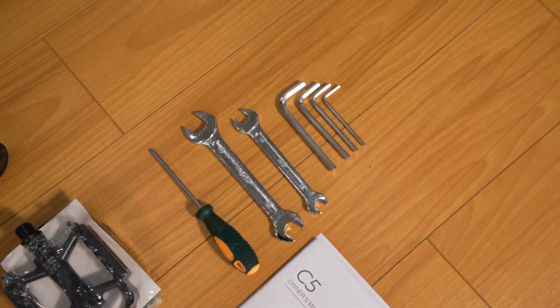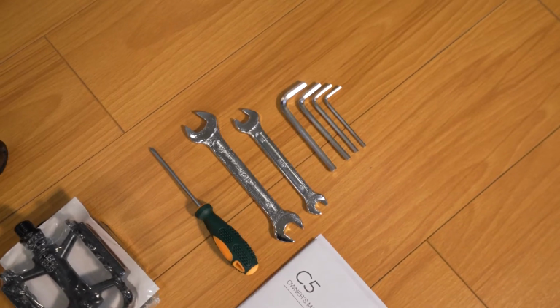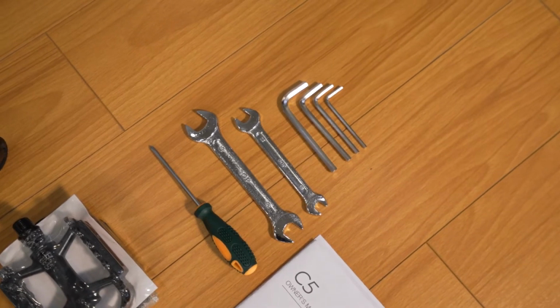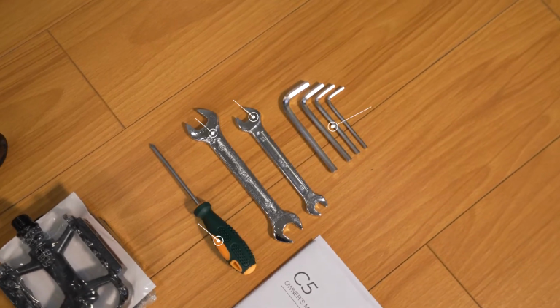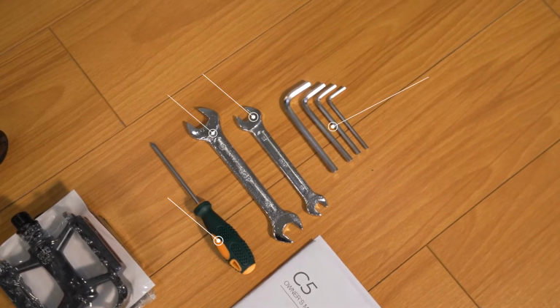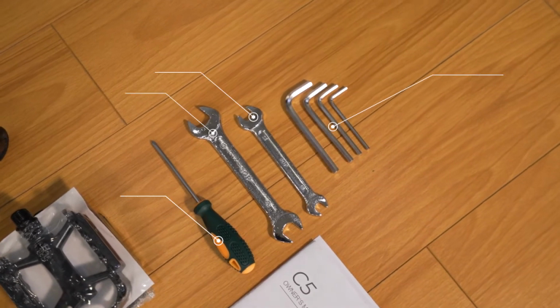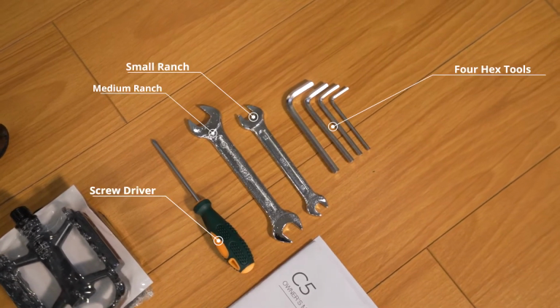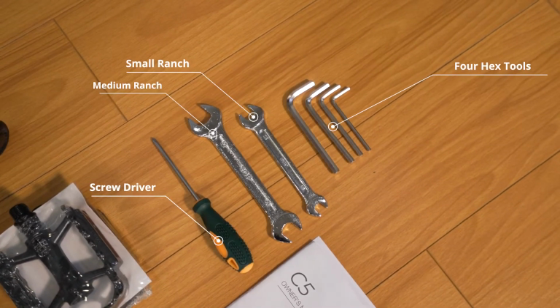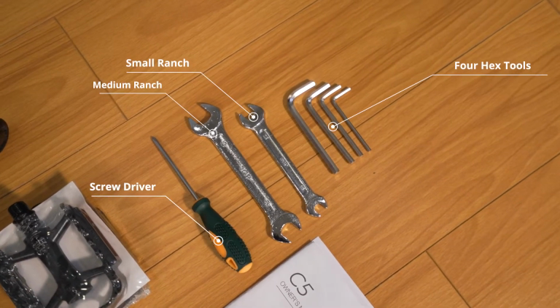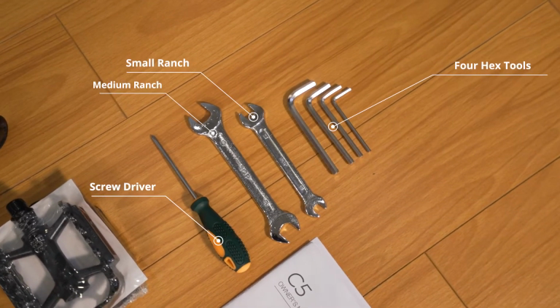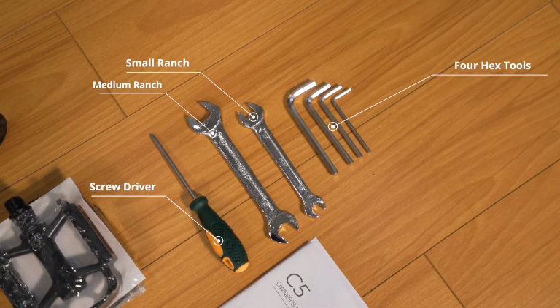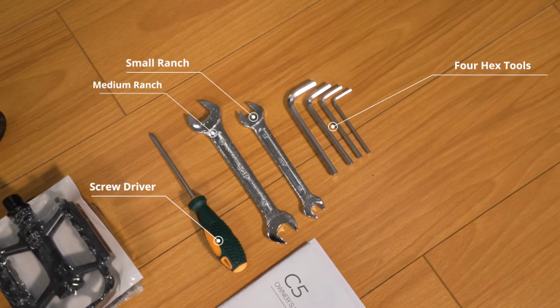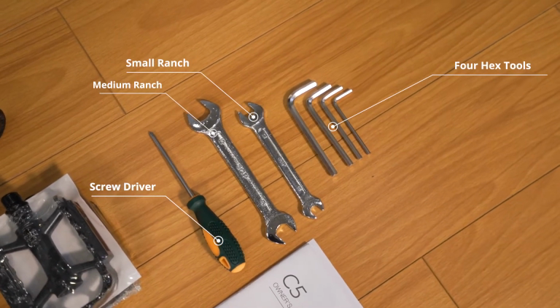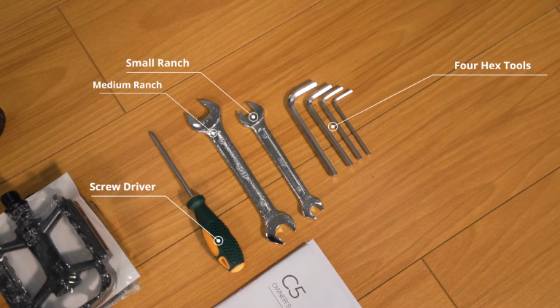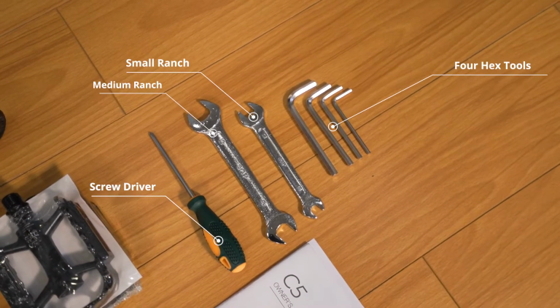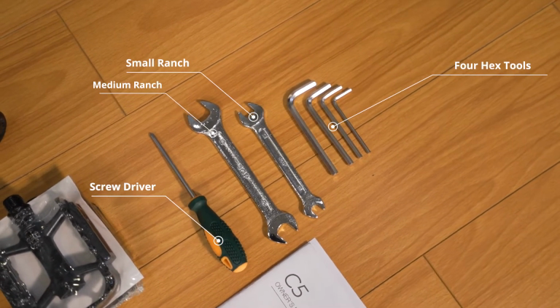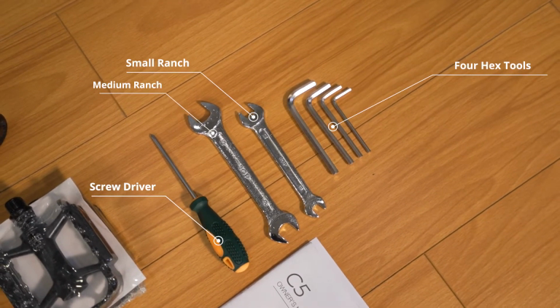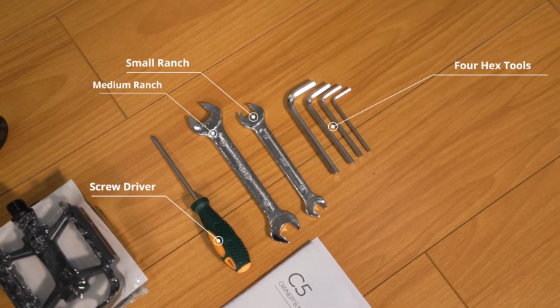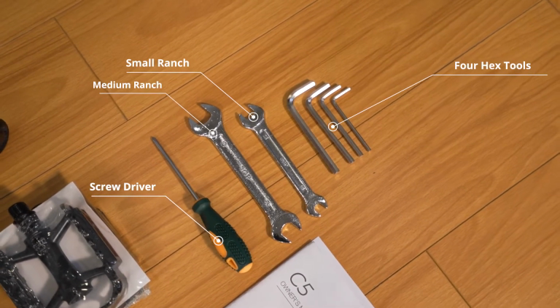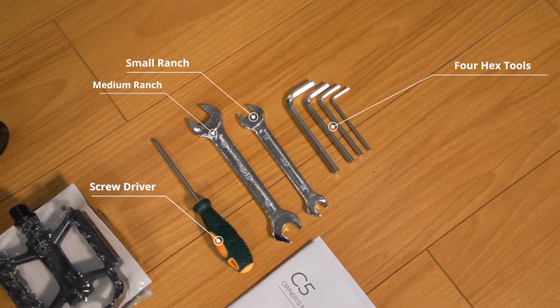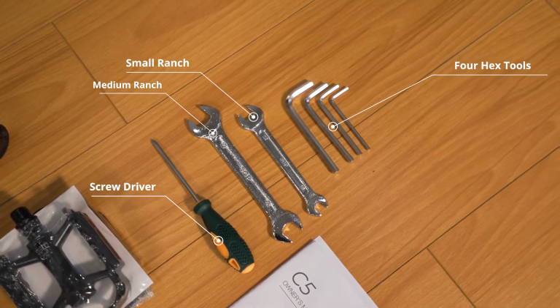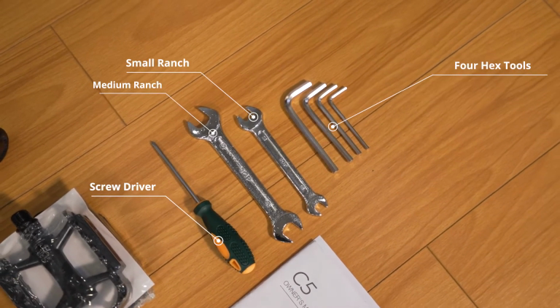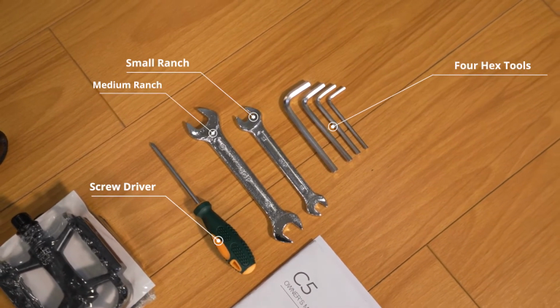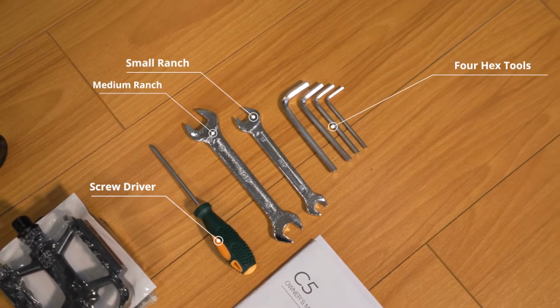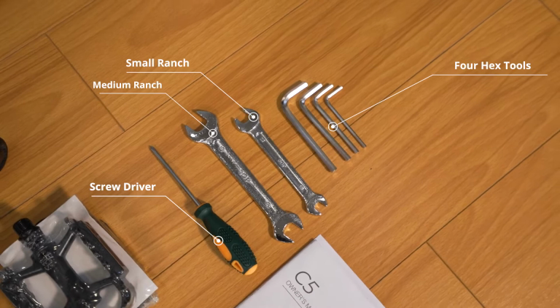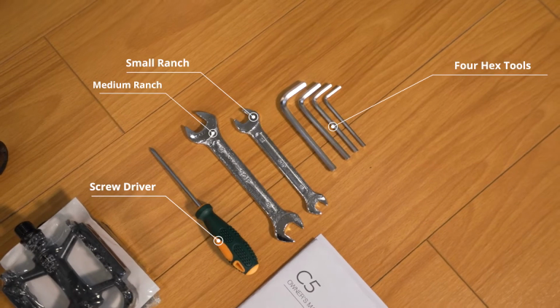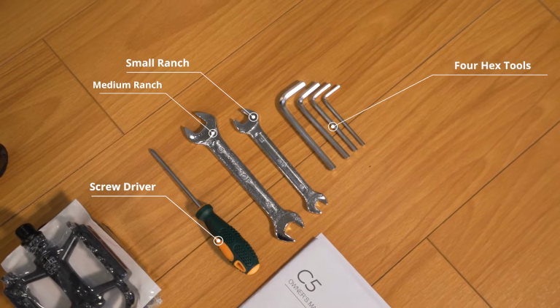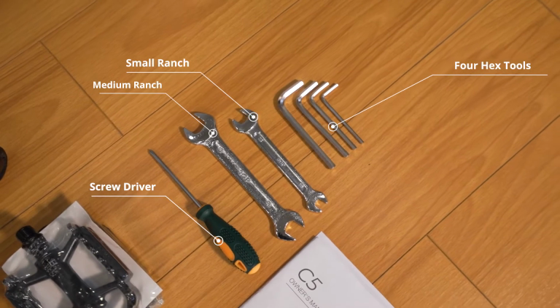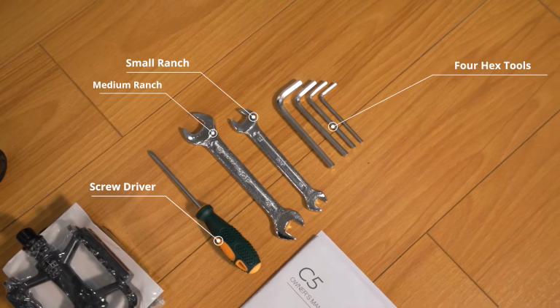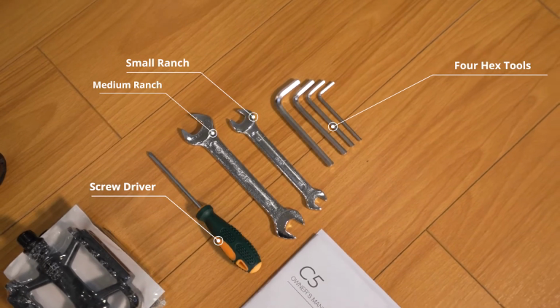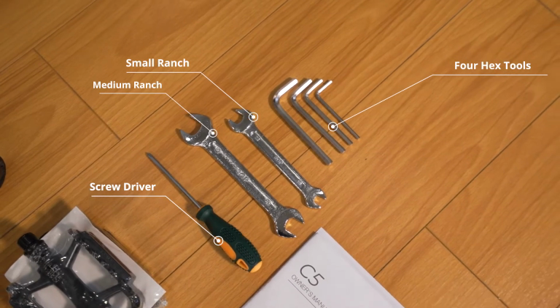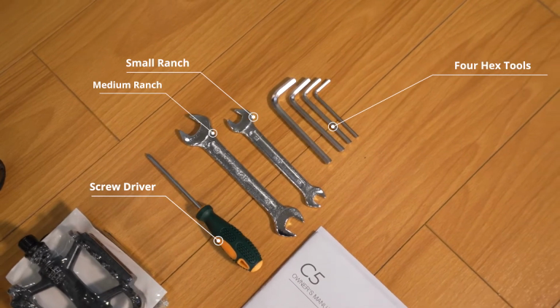Tools you'll need are a screwdriver, a small and medium crescent wrench, and four hex tools.